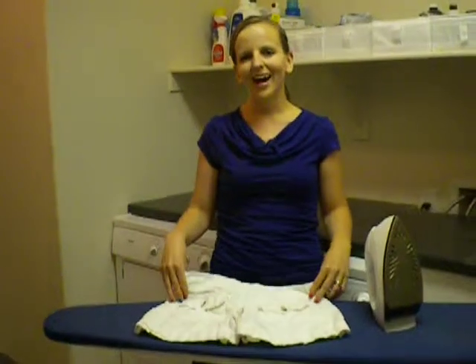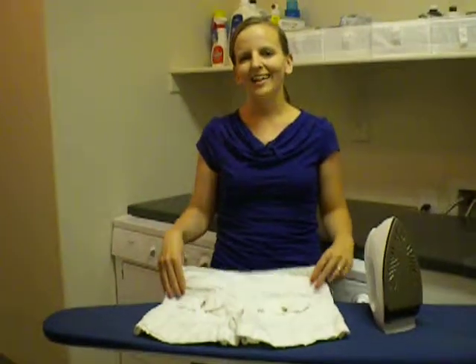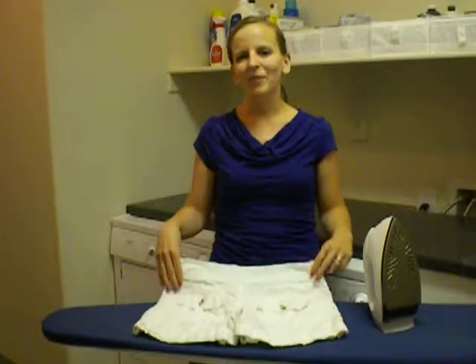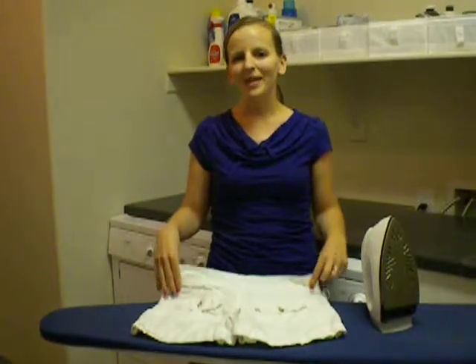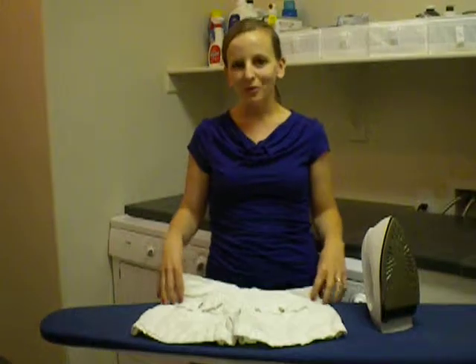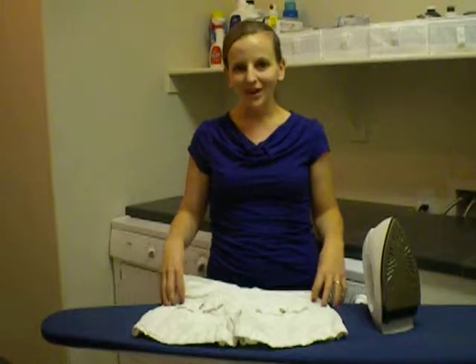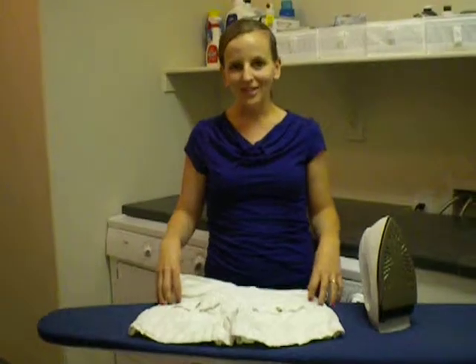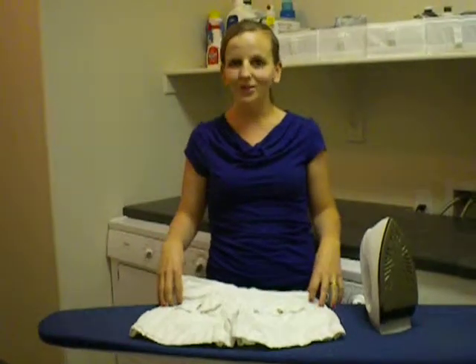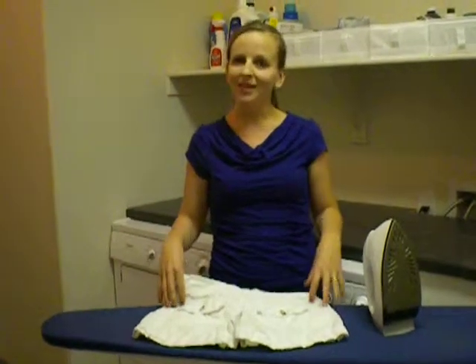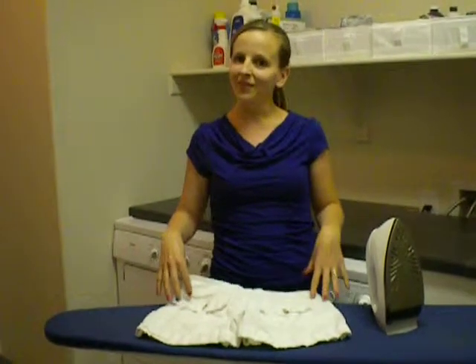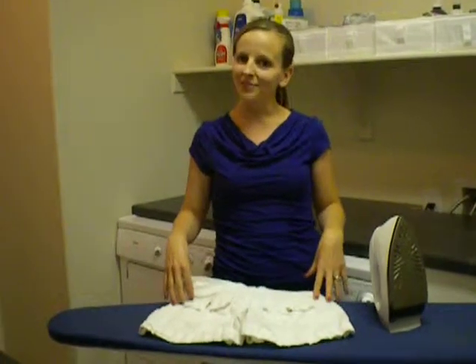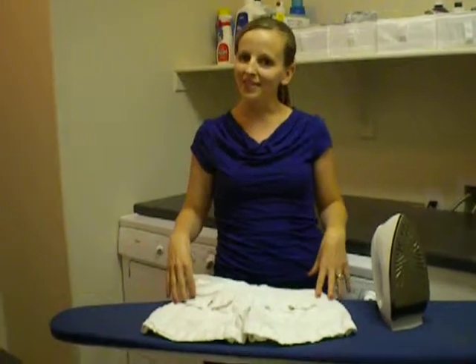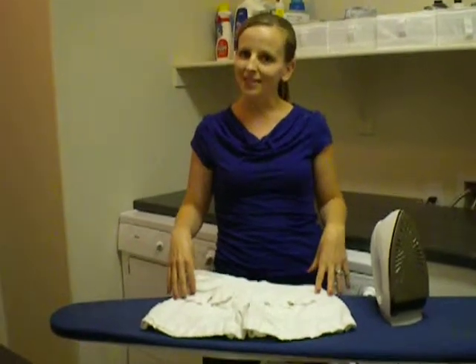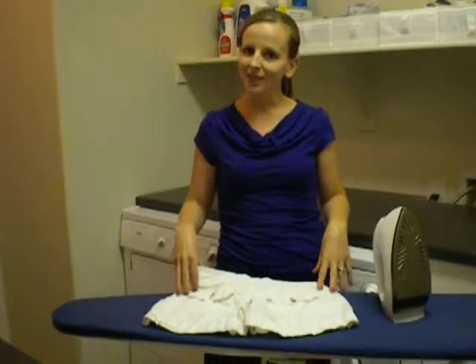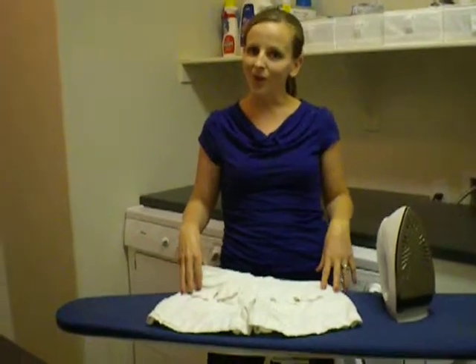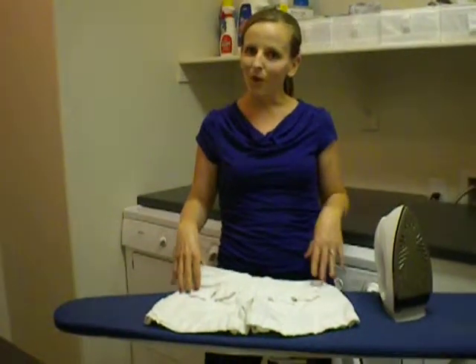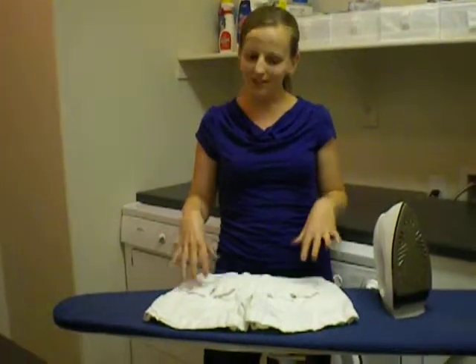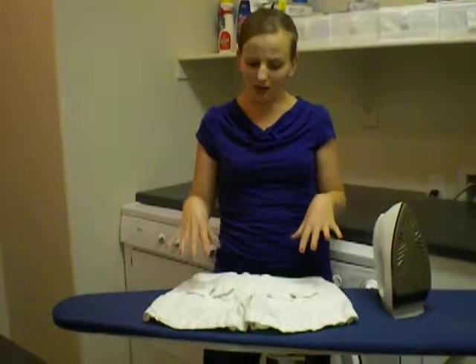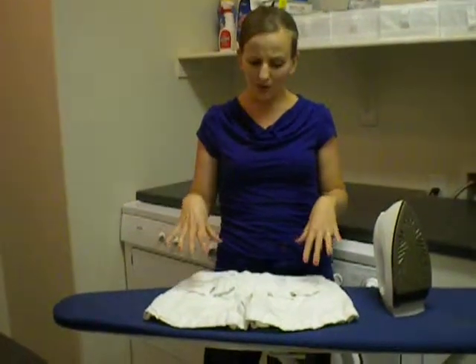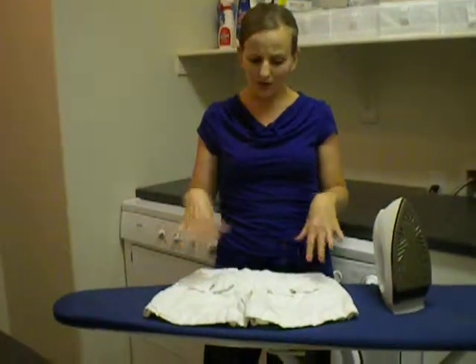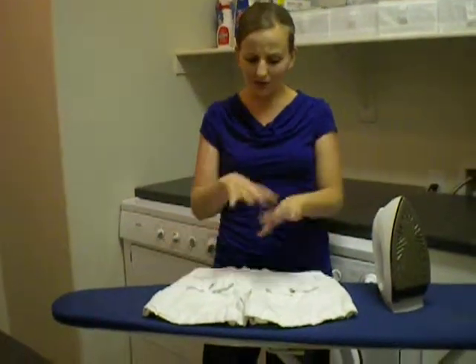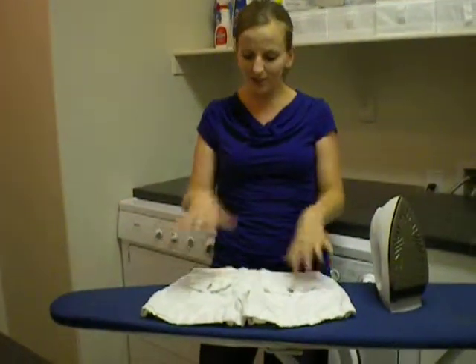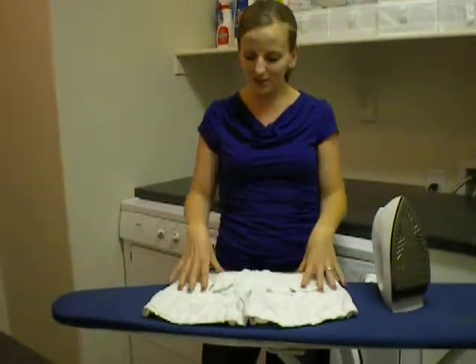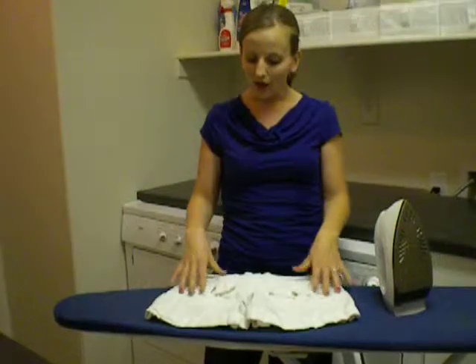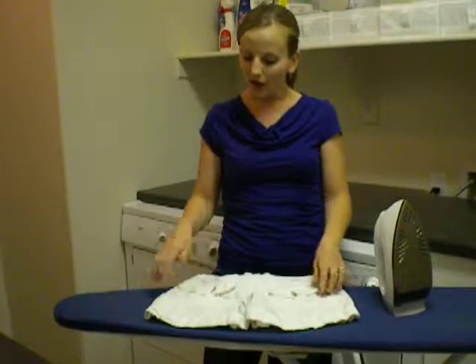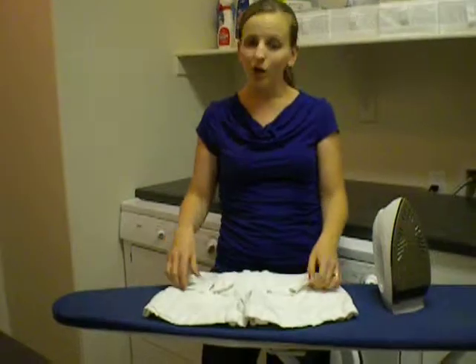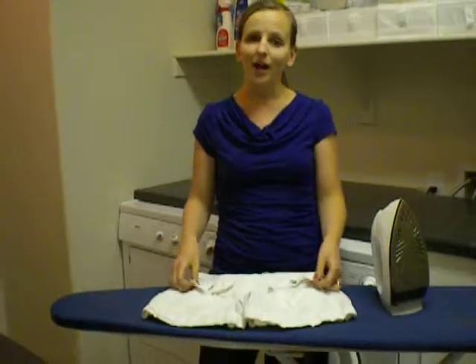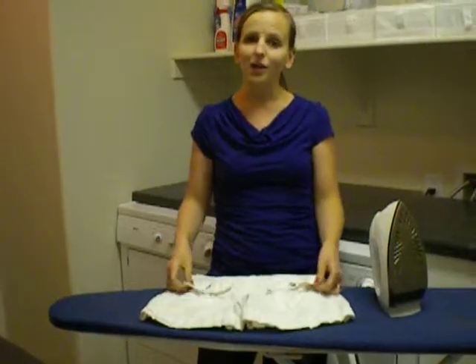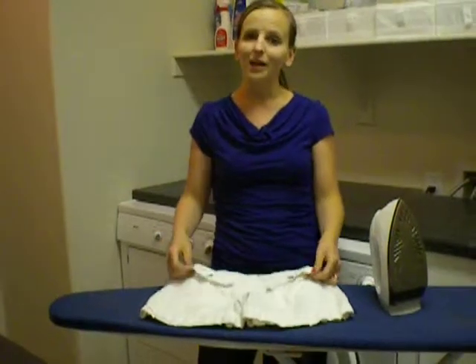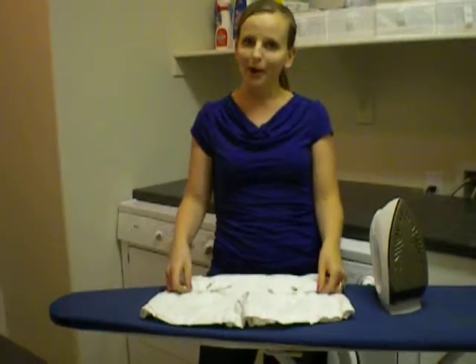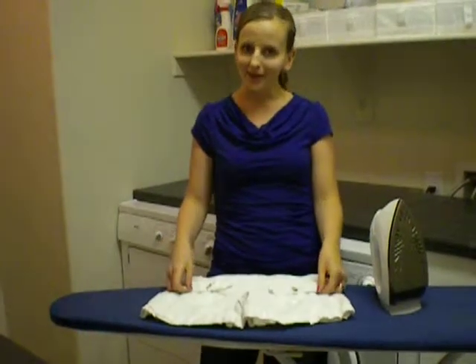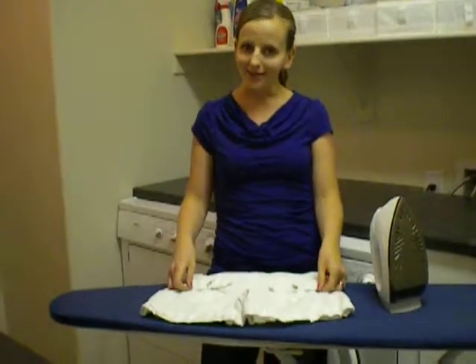Hi, I'm Amanda with Moxigirl. I'm the Domestic CEO. Today I wanted to give you some tips on ironing pockets.